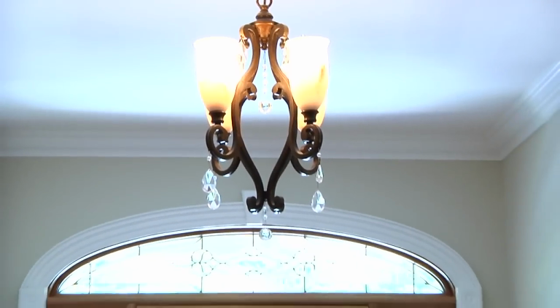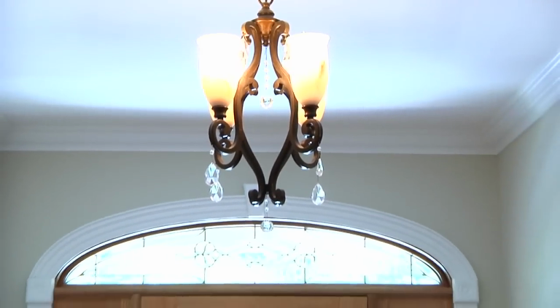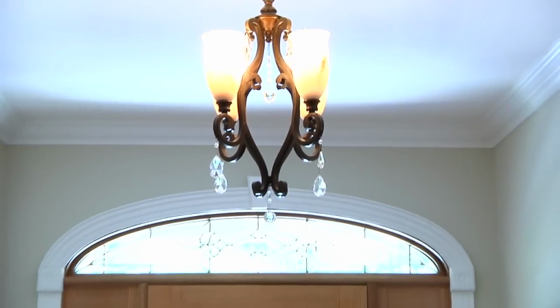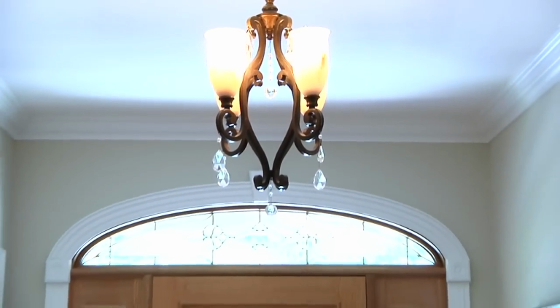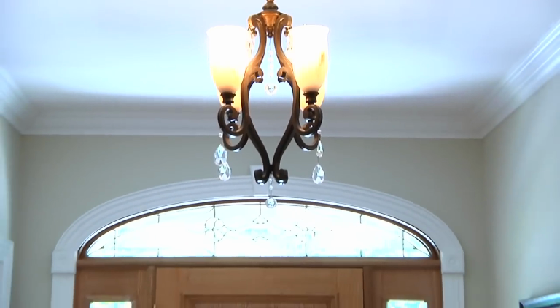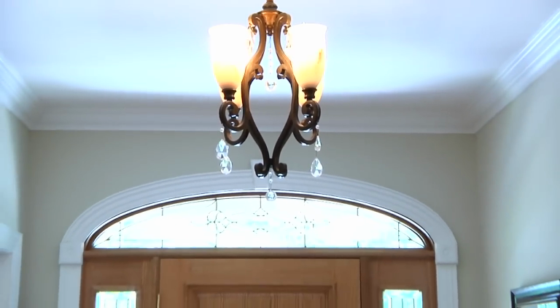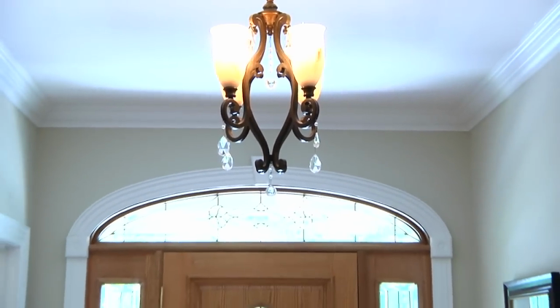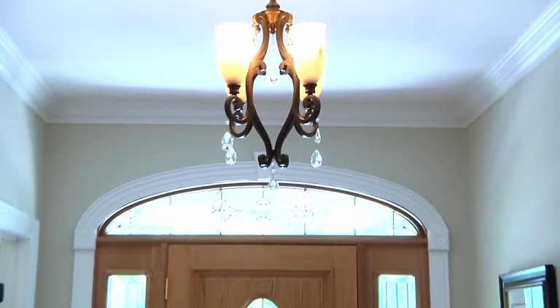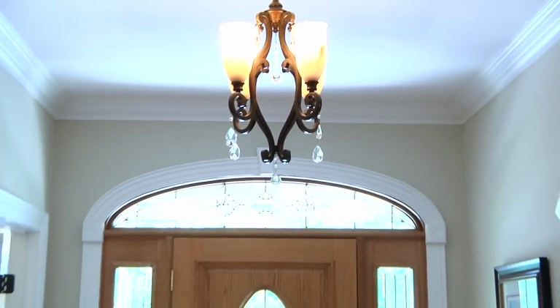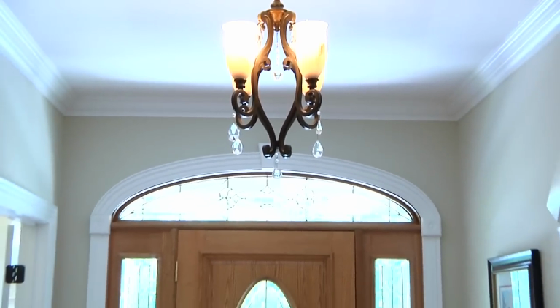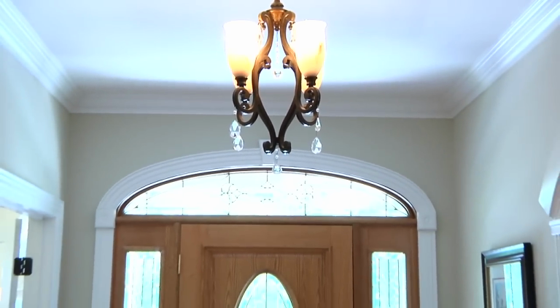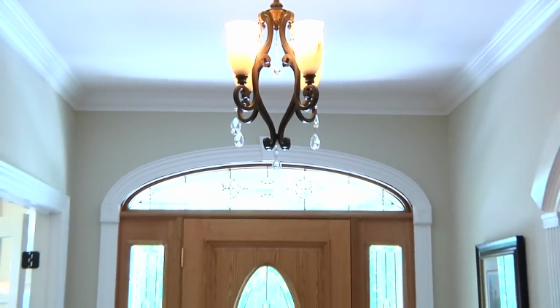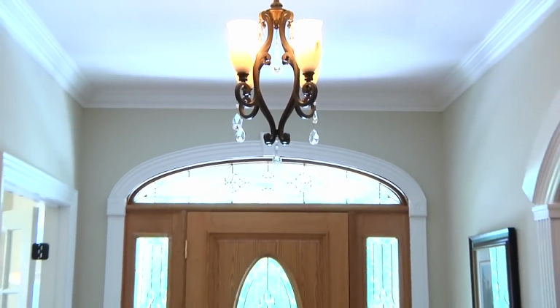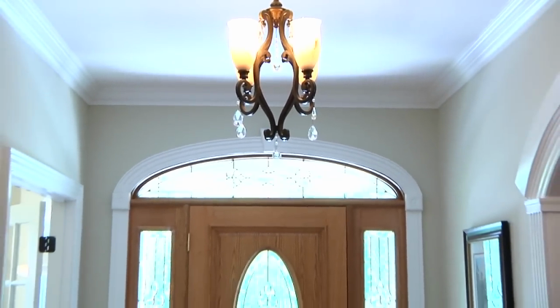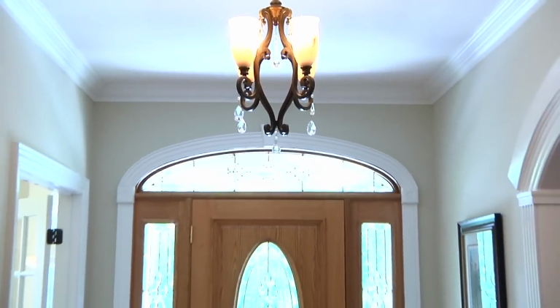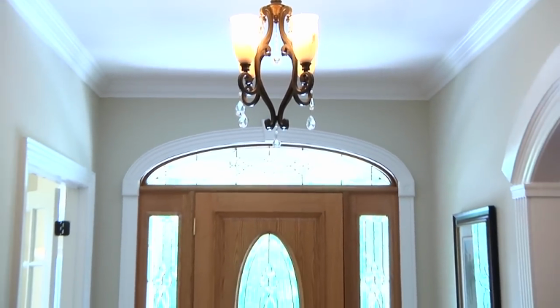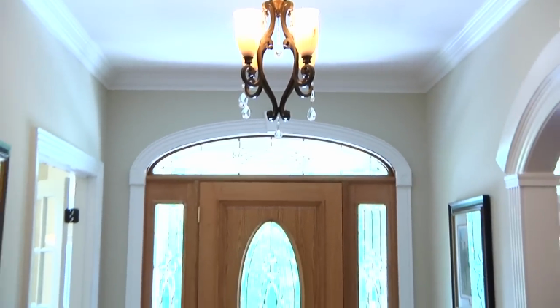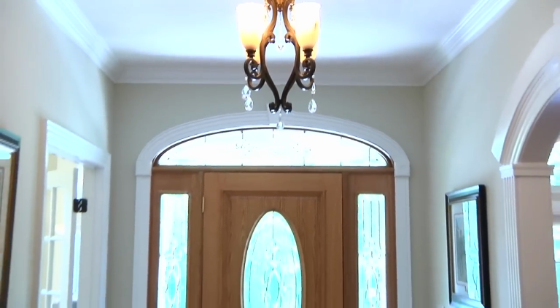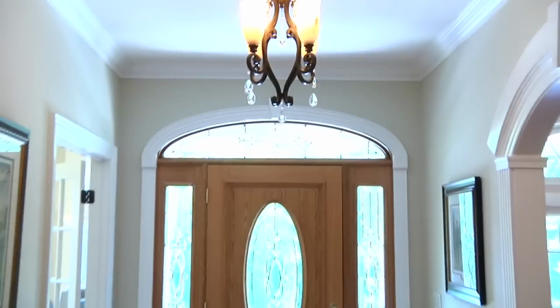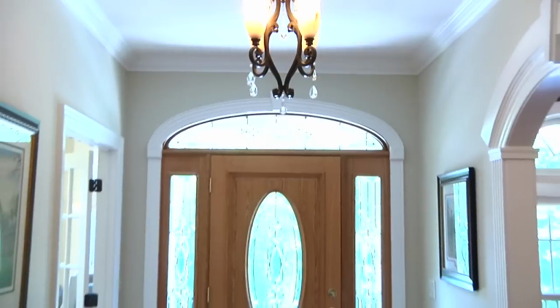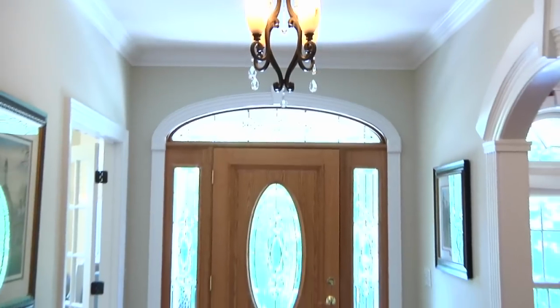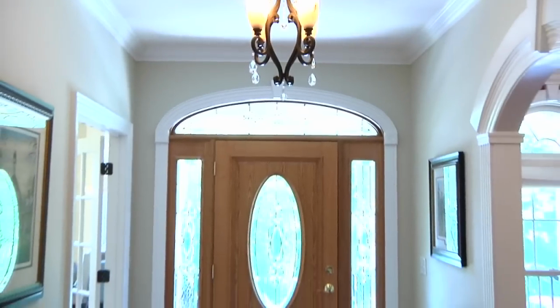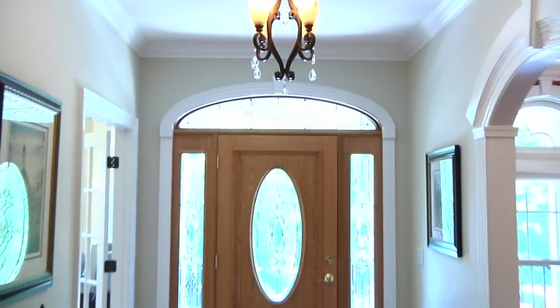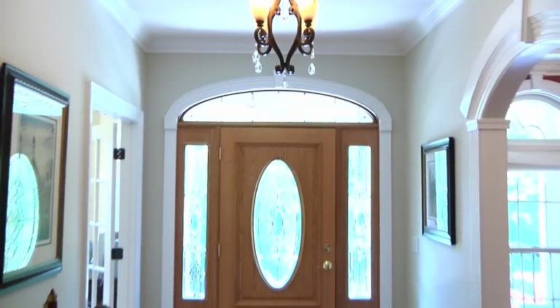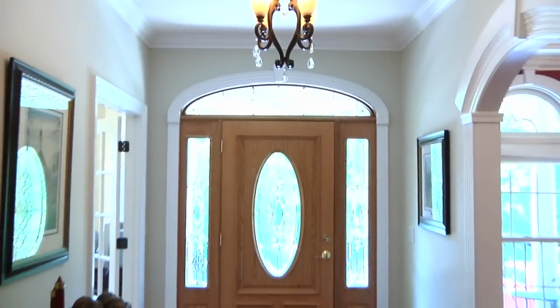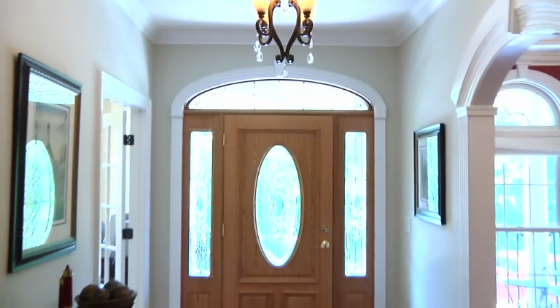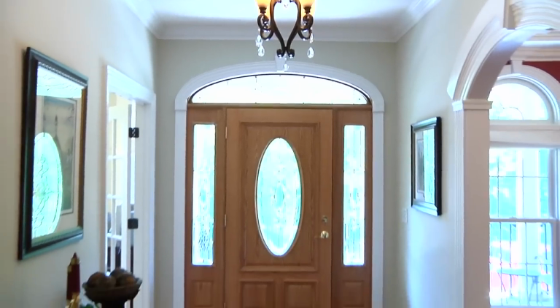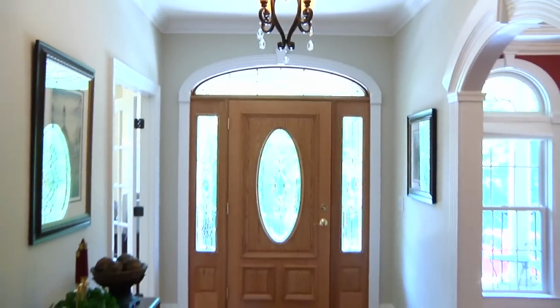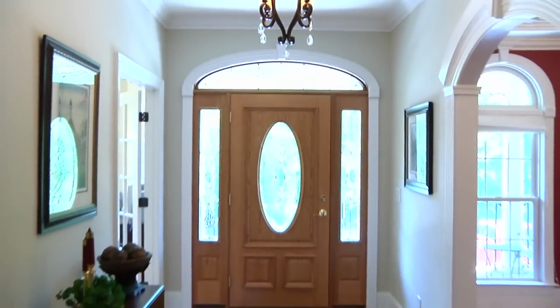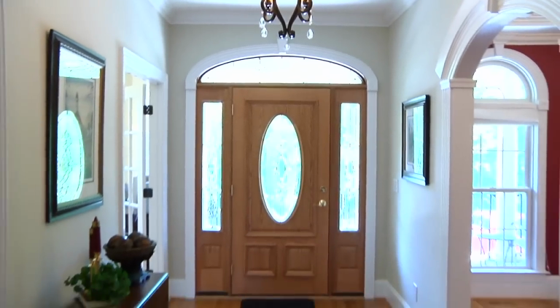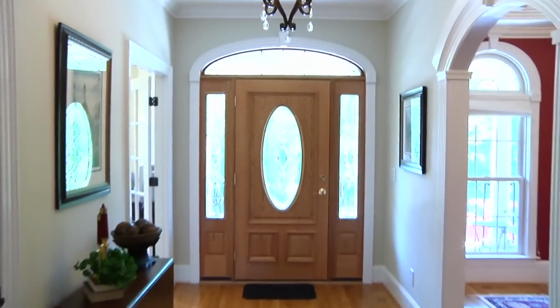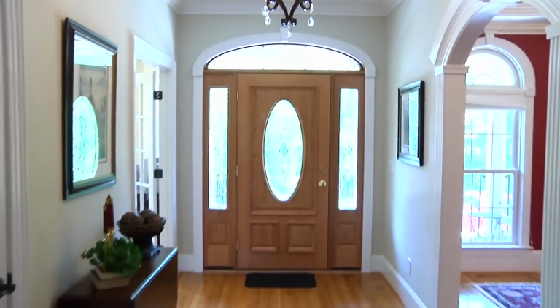In the entry, the transom window provides natural light highlighting the hardwood floors.